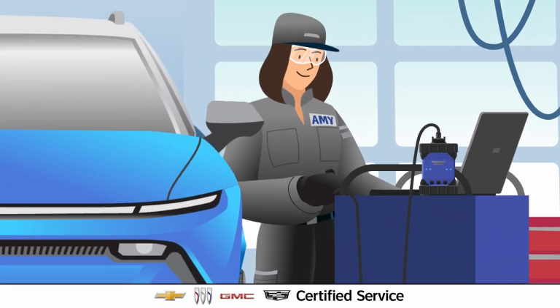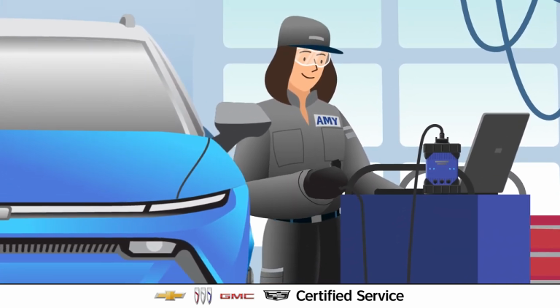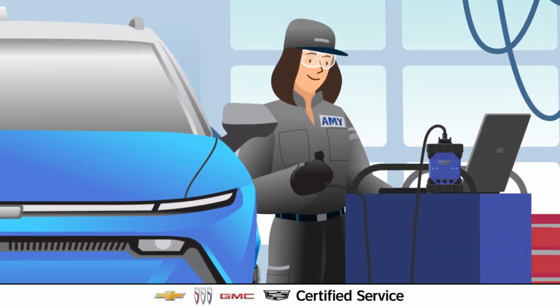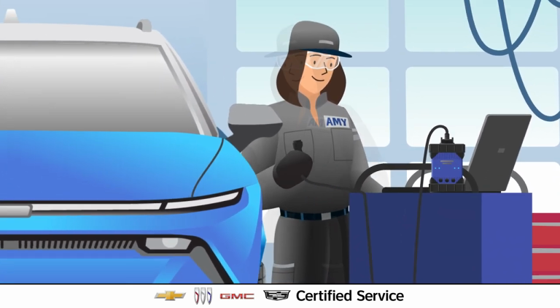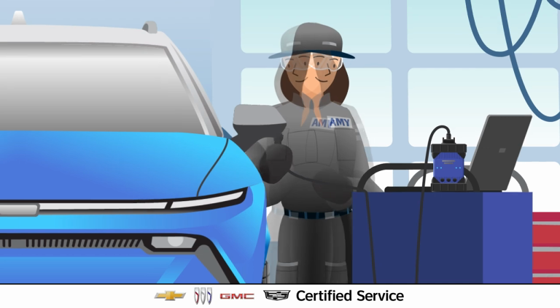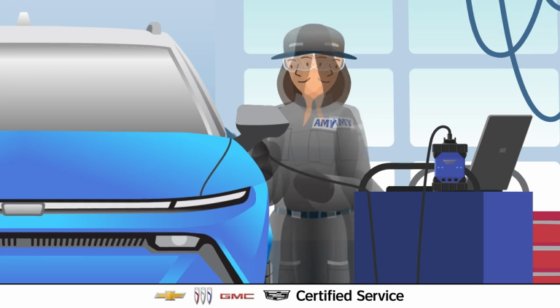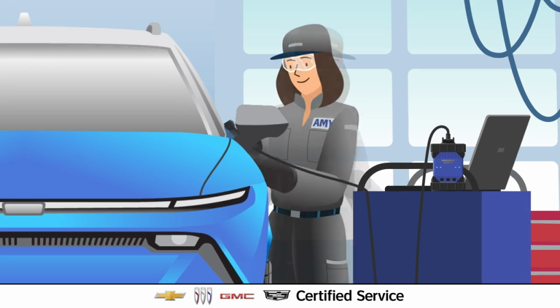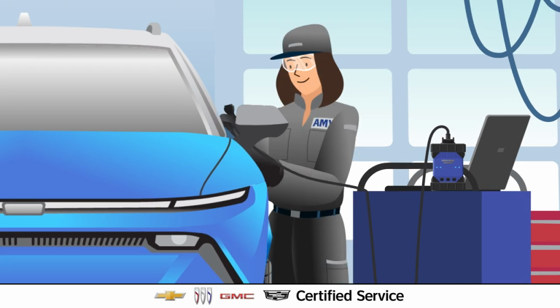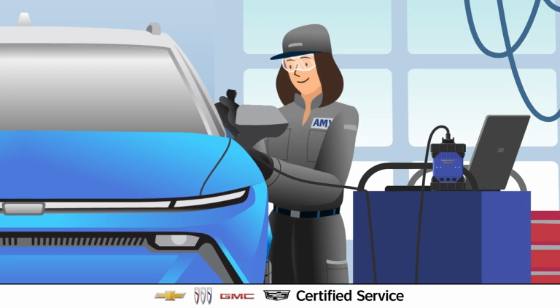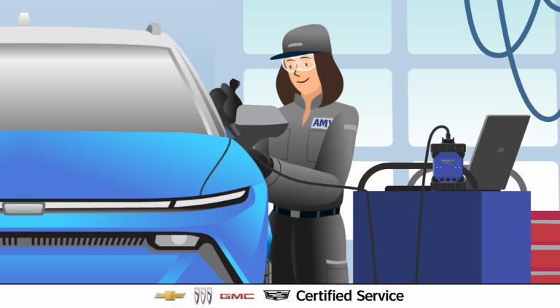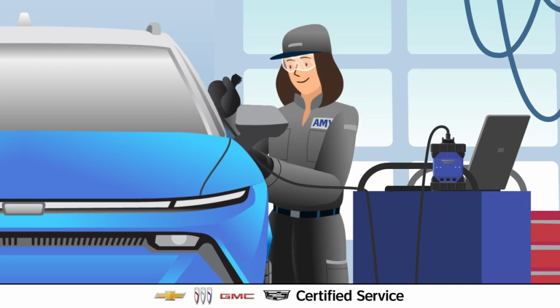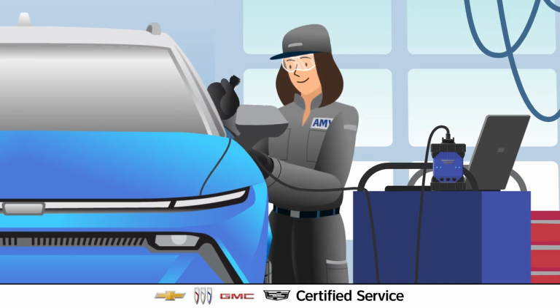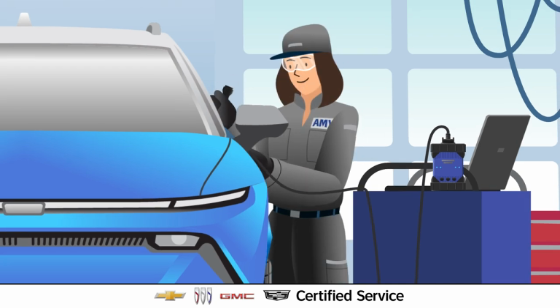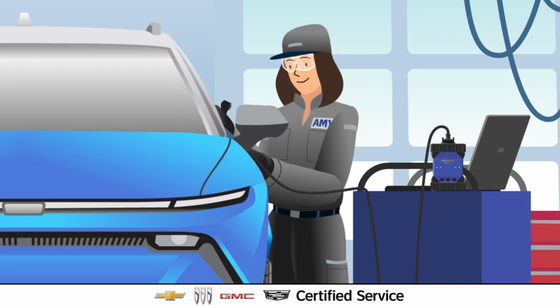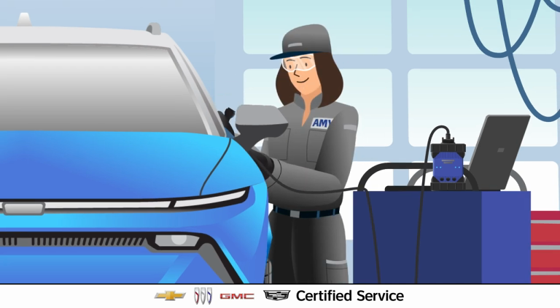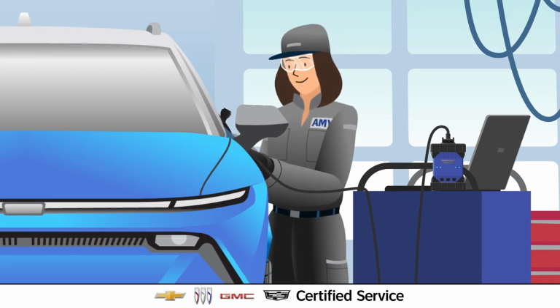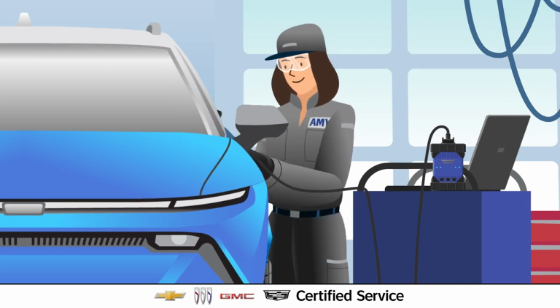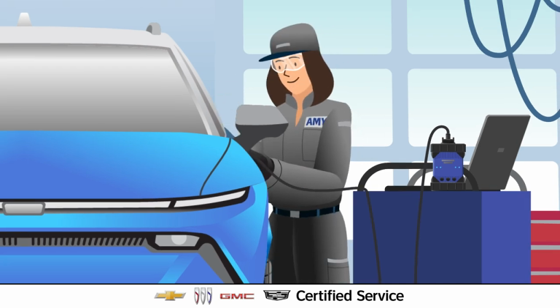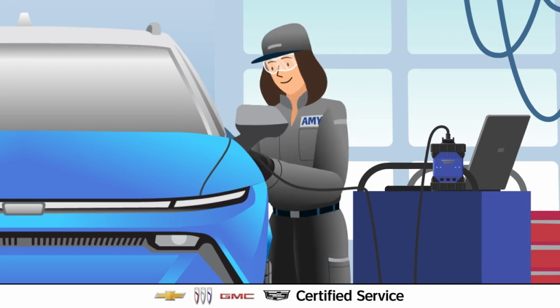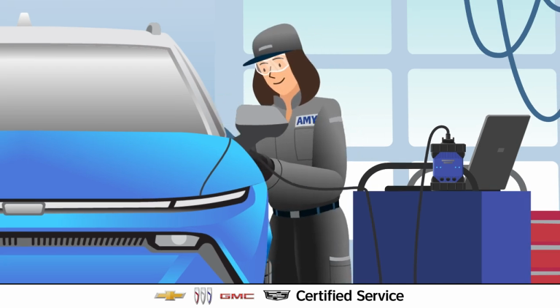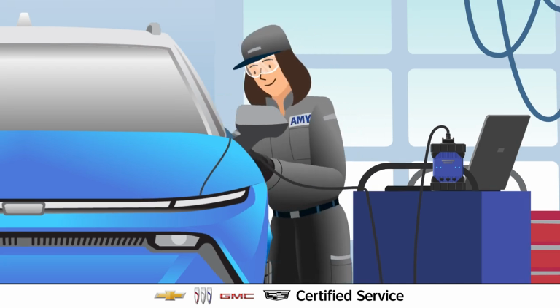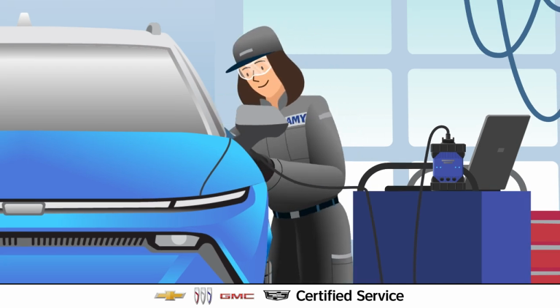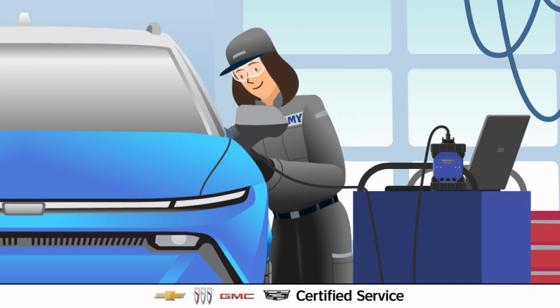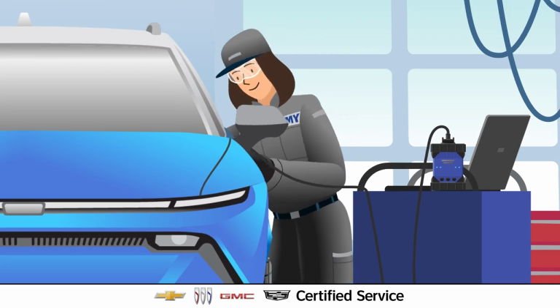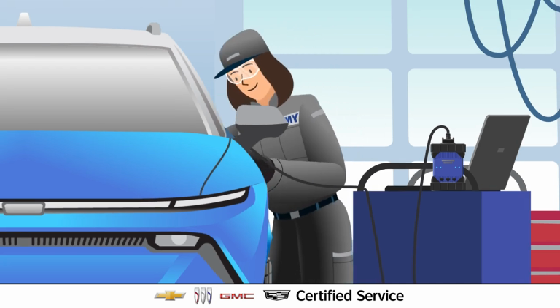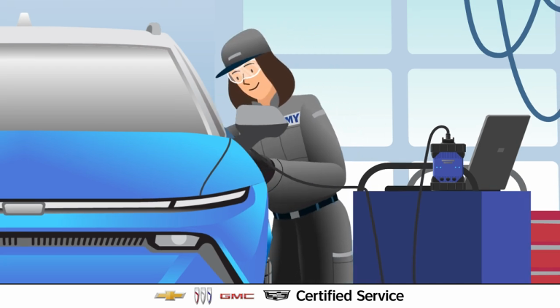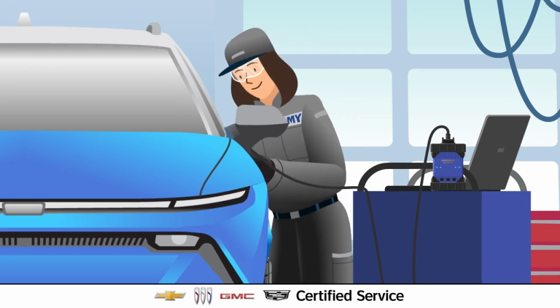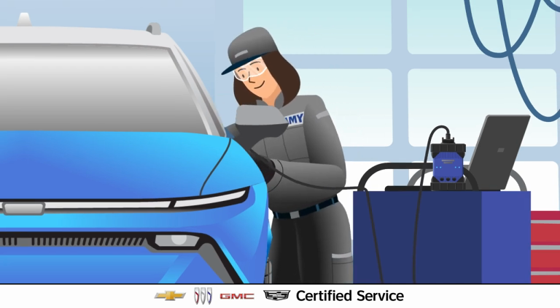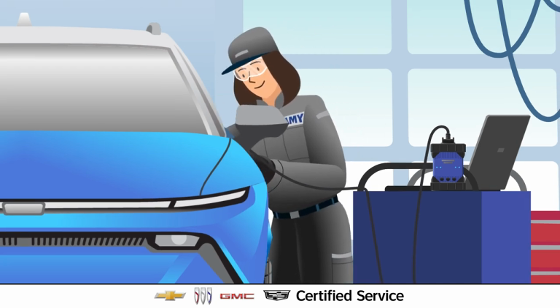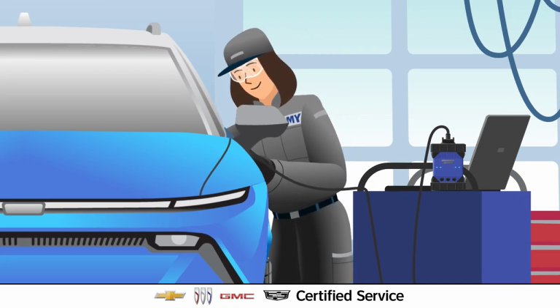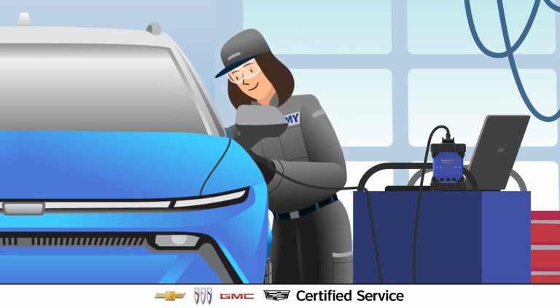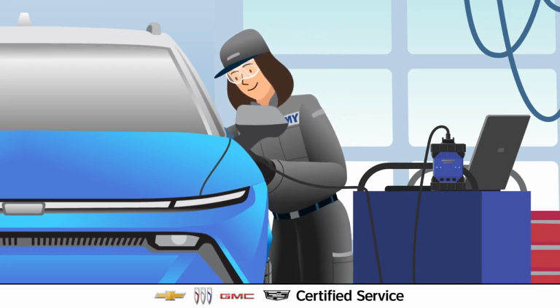With Chevrolet, Buick, GMC, and Cadillac model-specific inspection points.